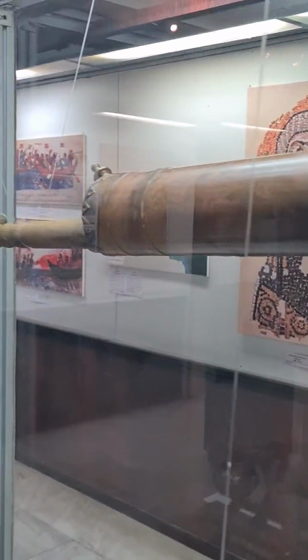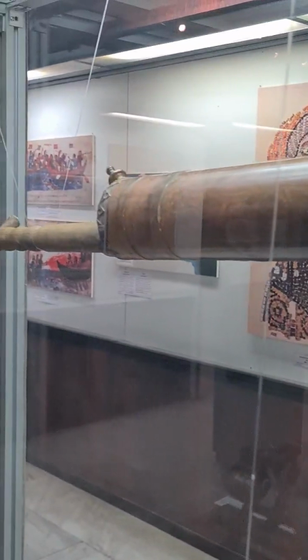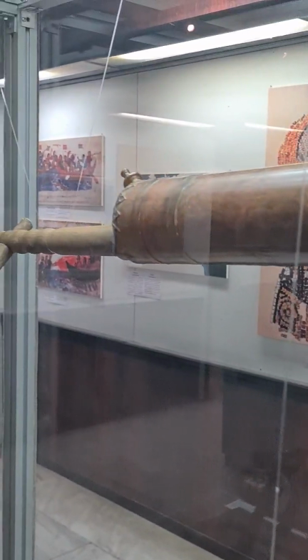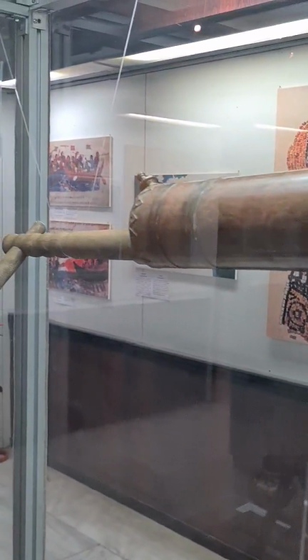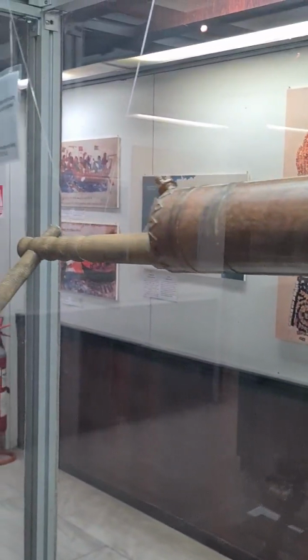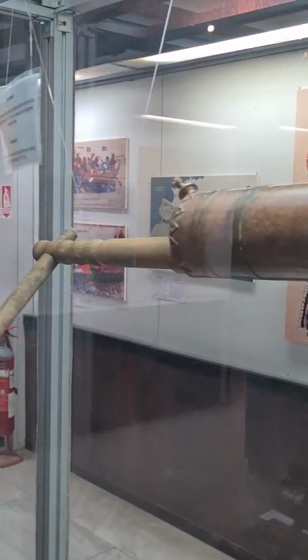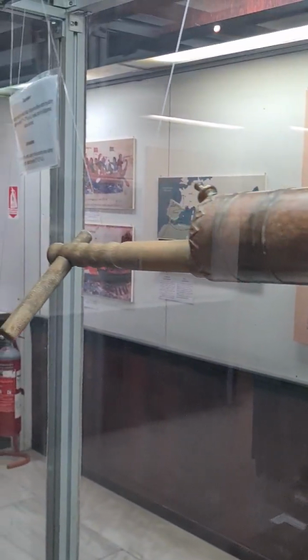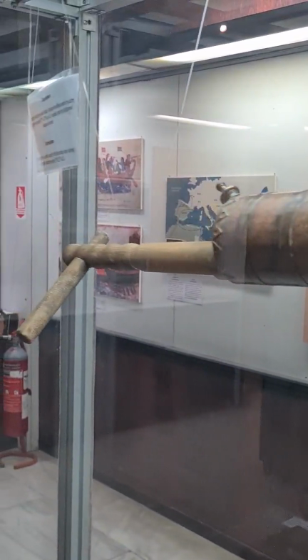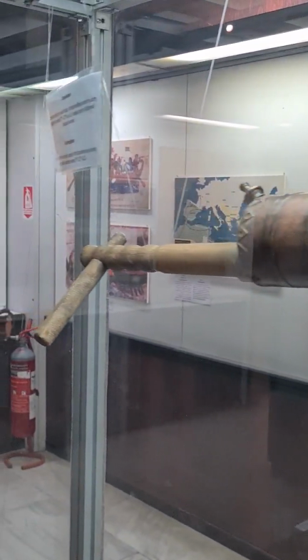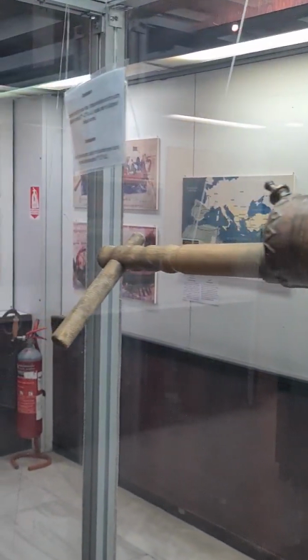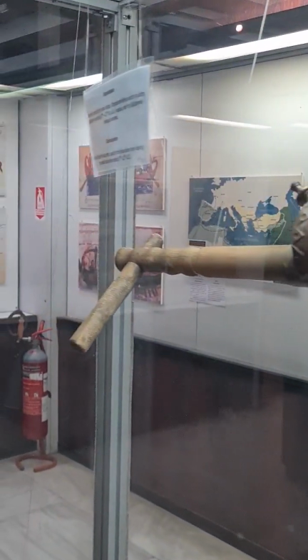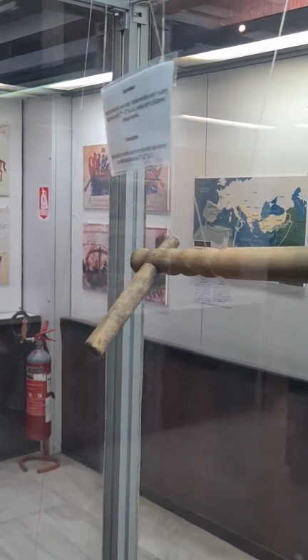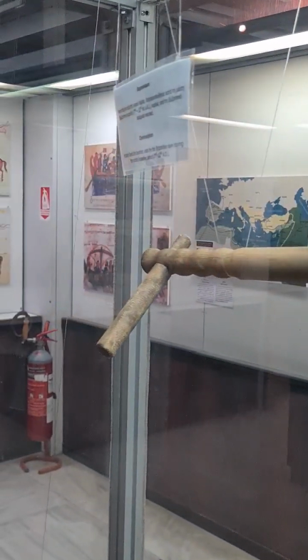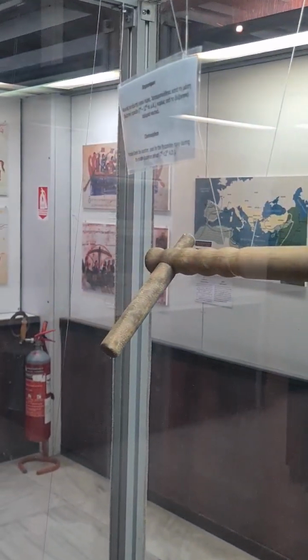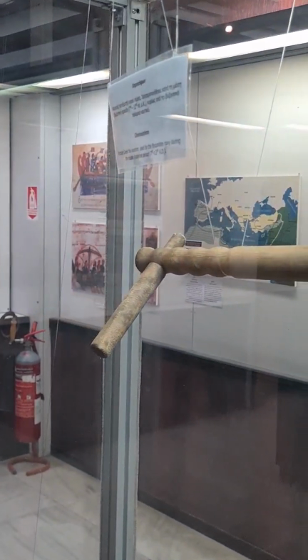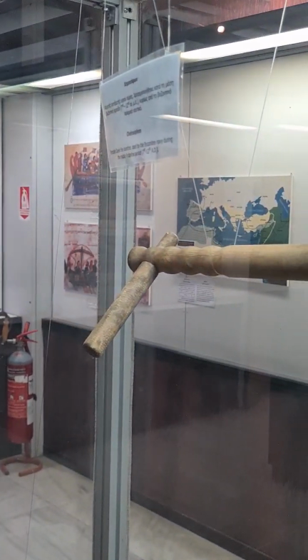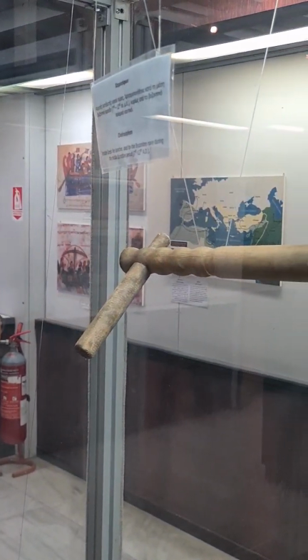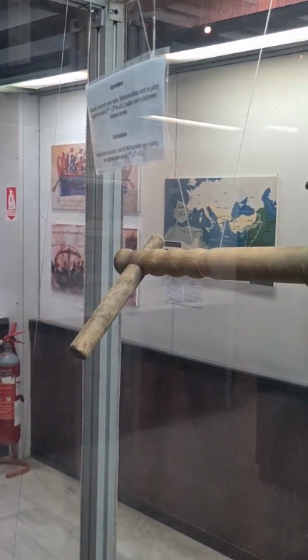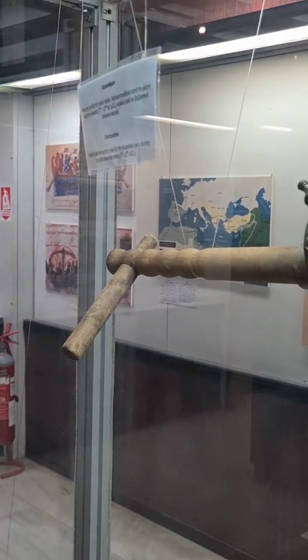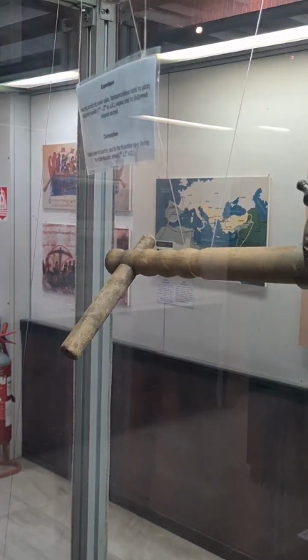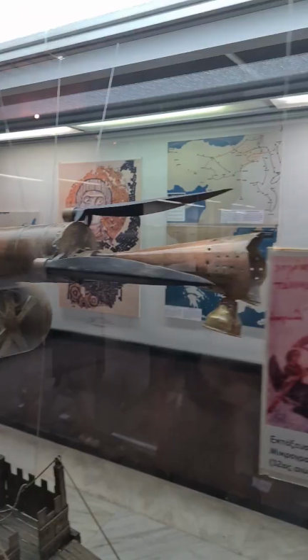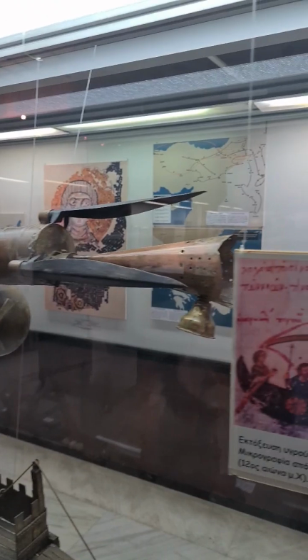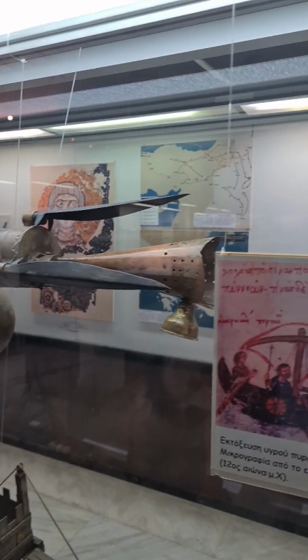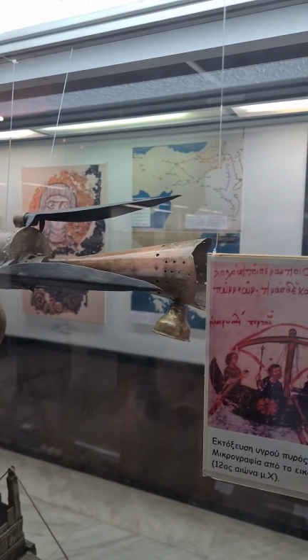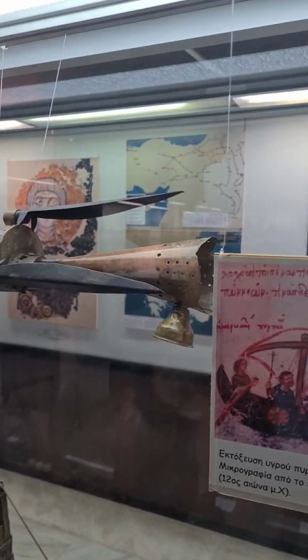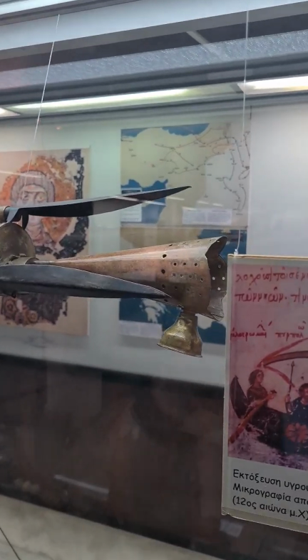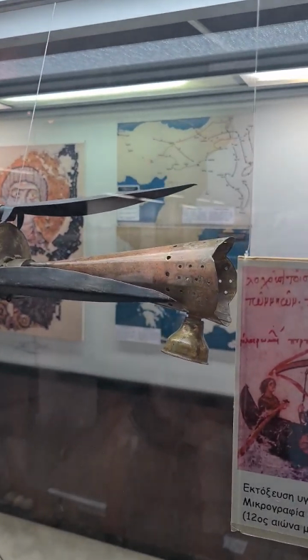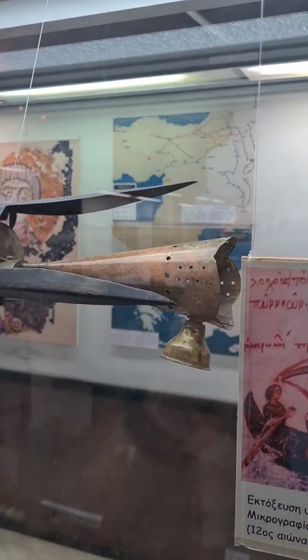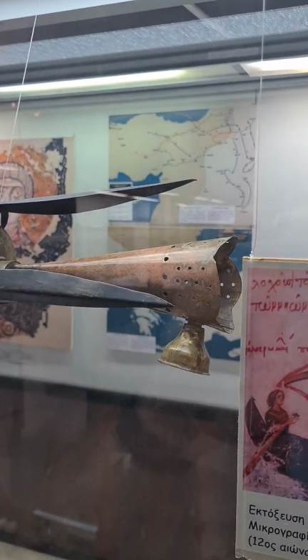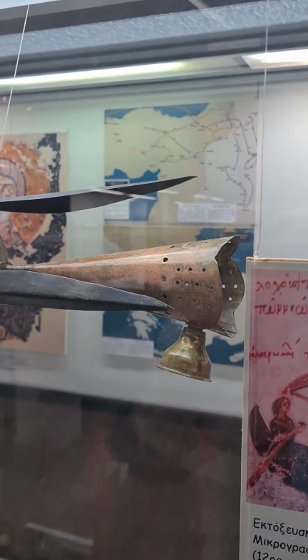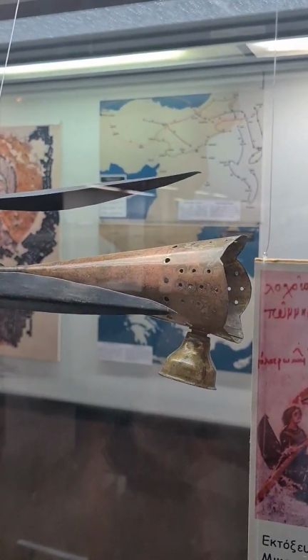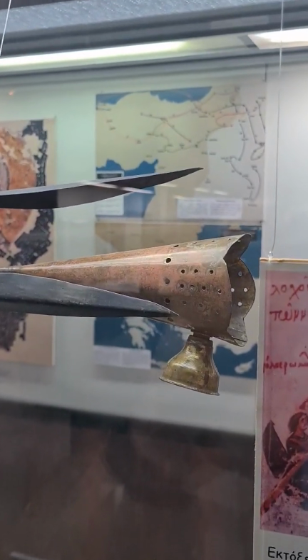The technological advantage it provided was responsible for many key Byzantine military victories.